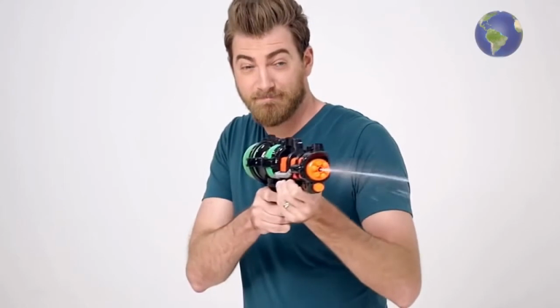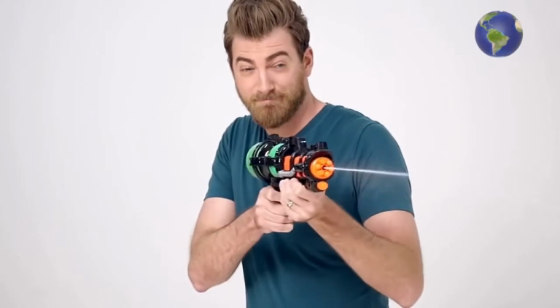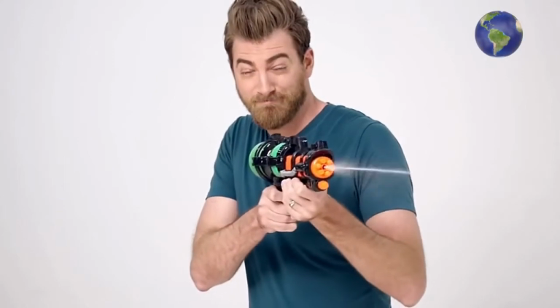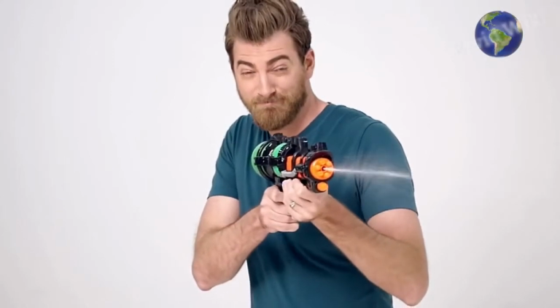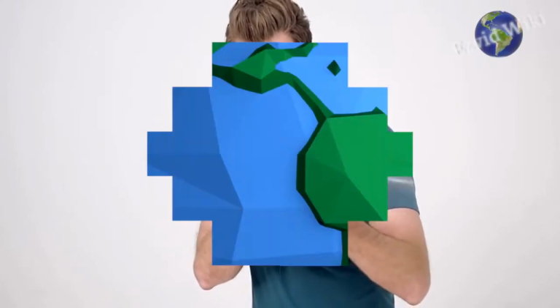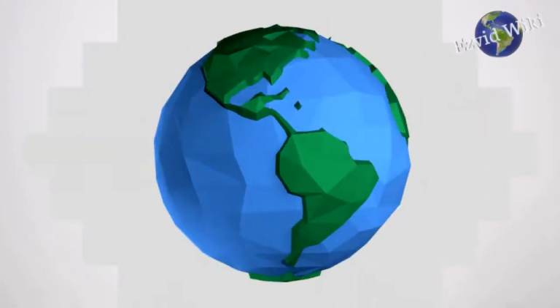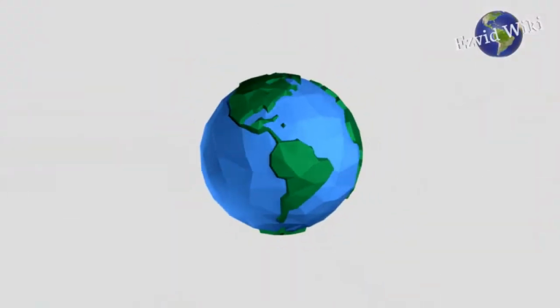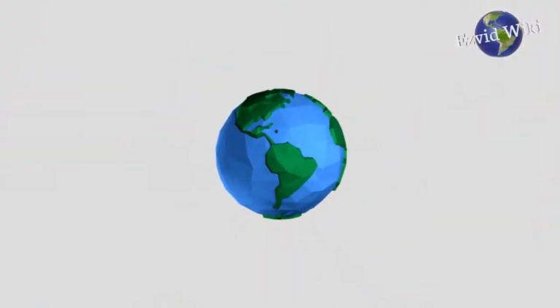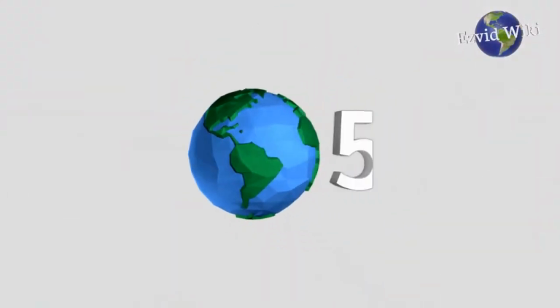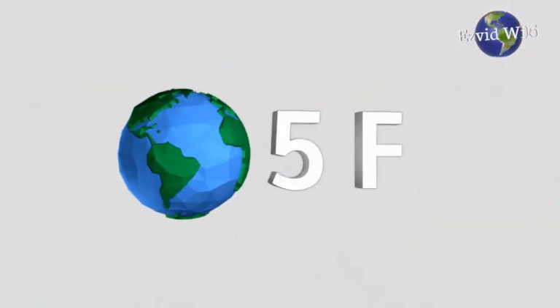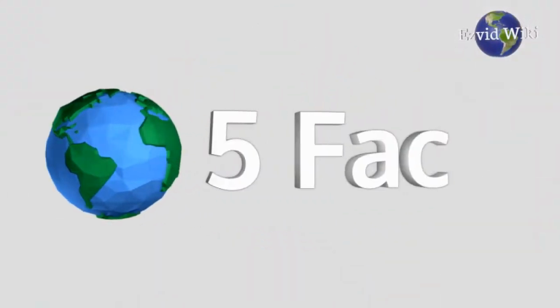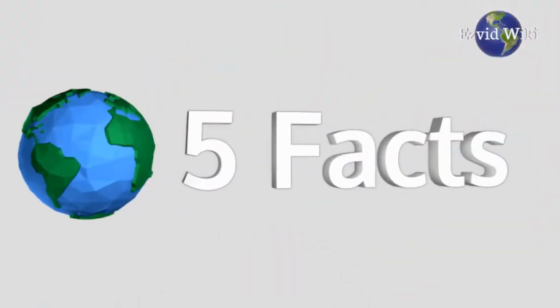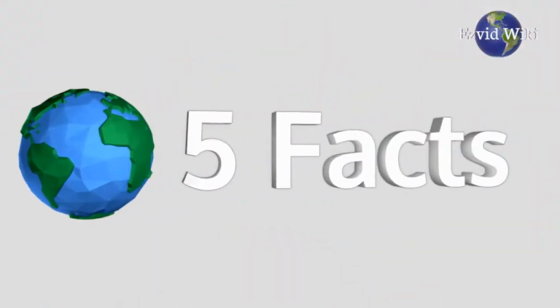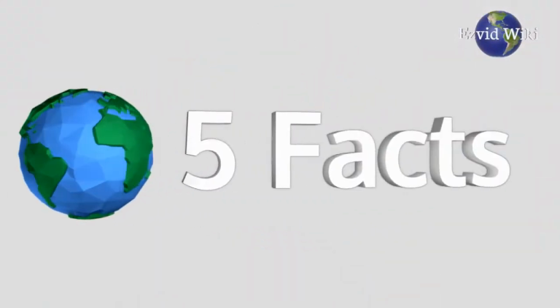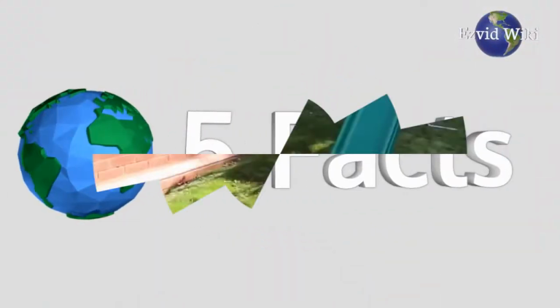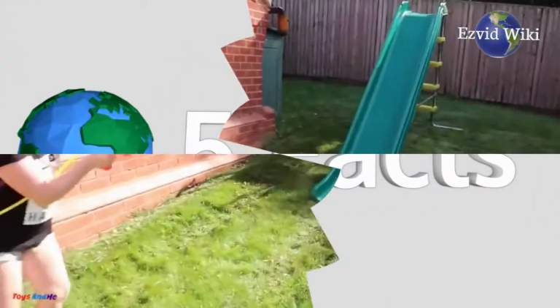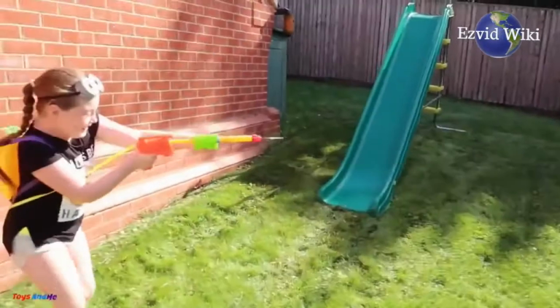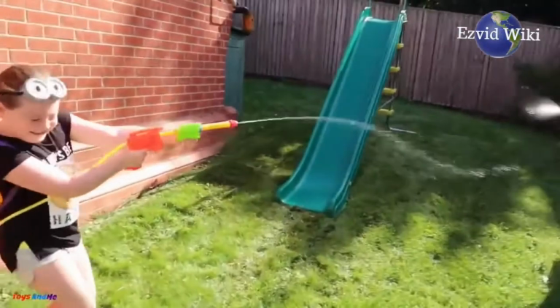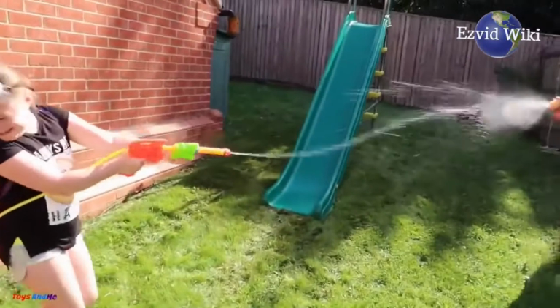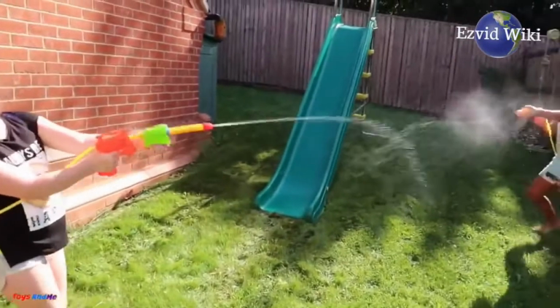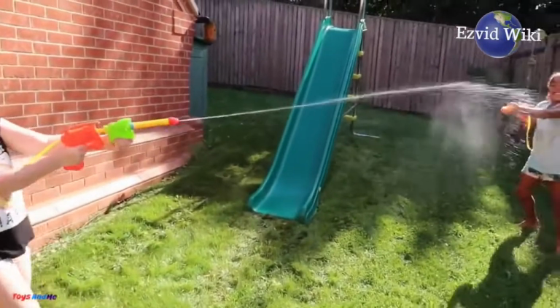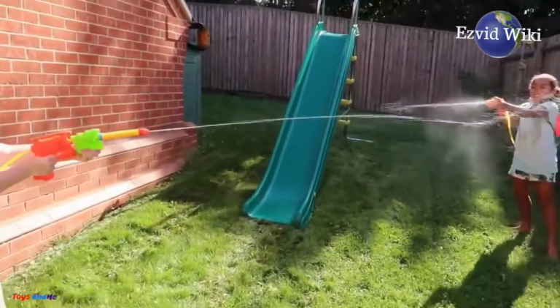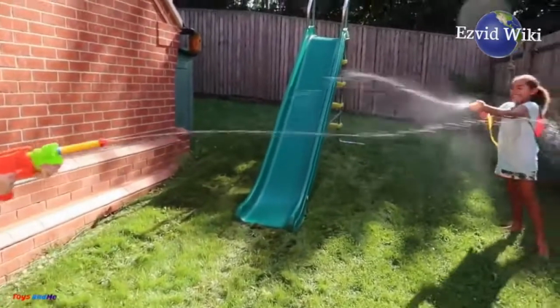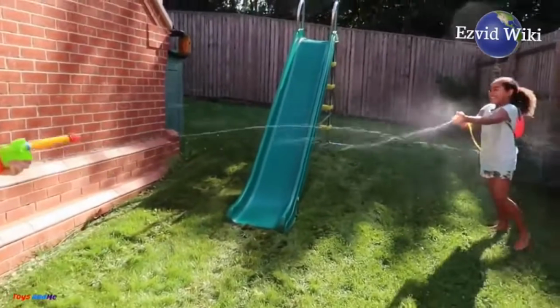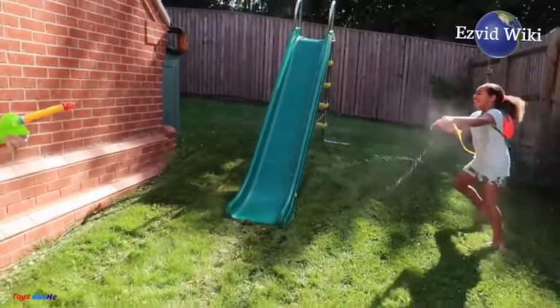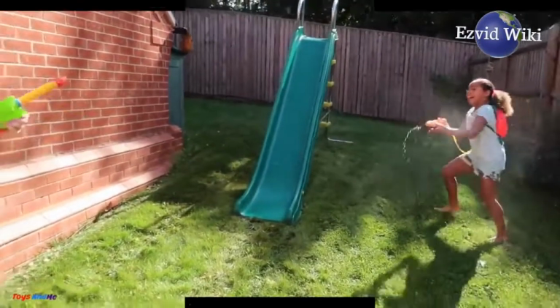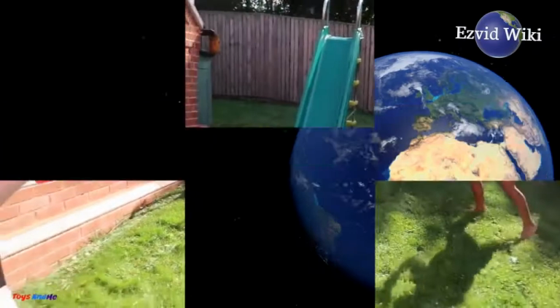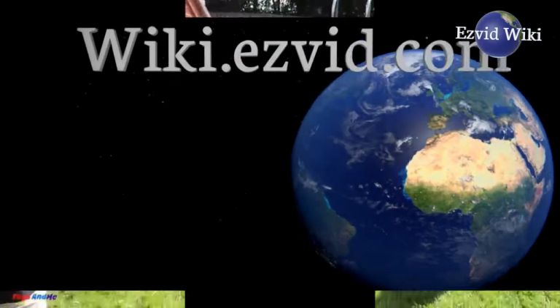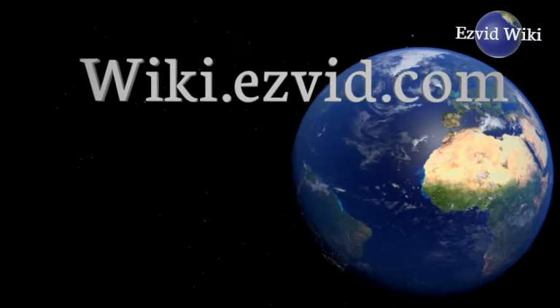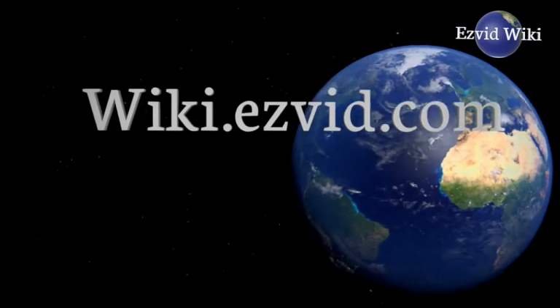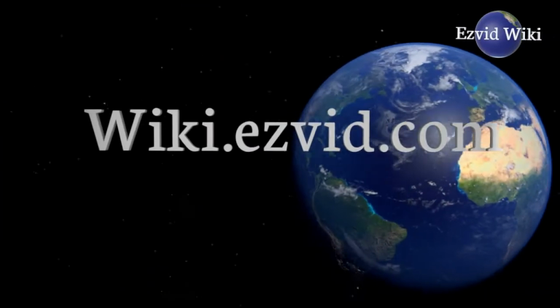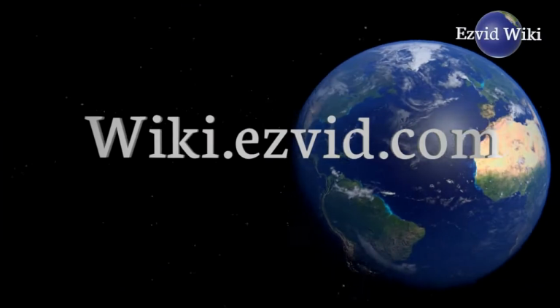These are the 5 facts you need to know about water guns. Brought to you by EasyVidWiki.